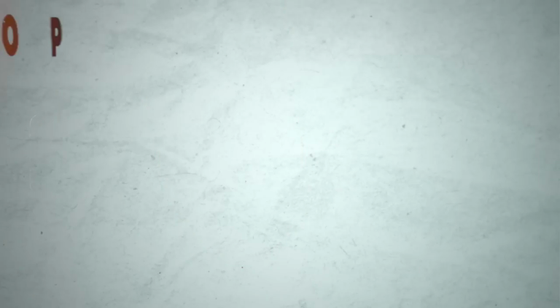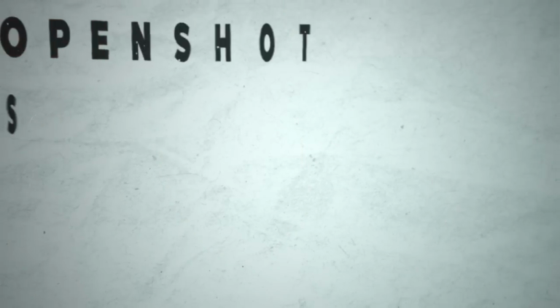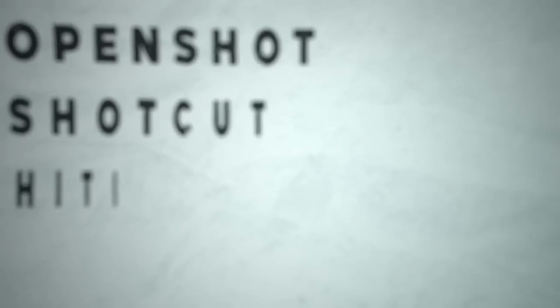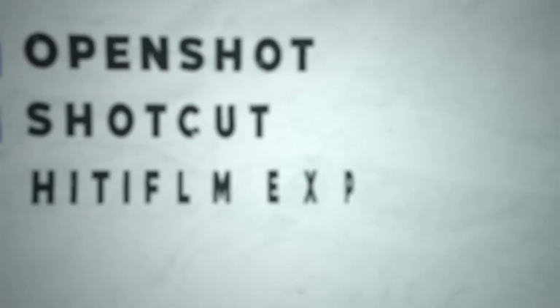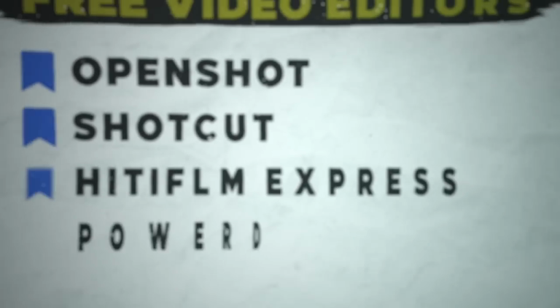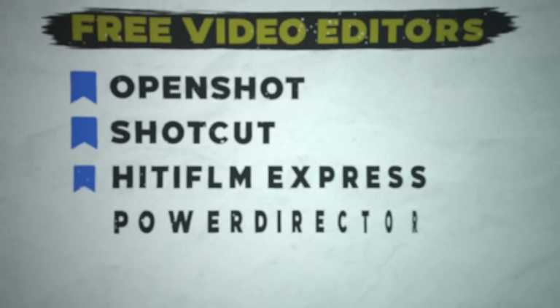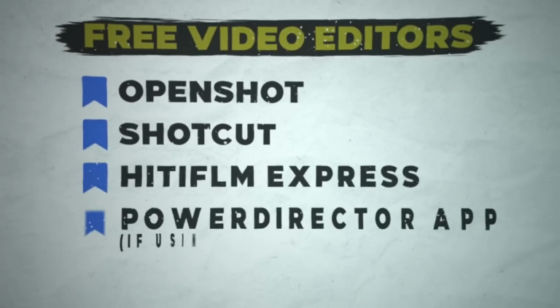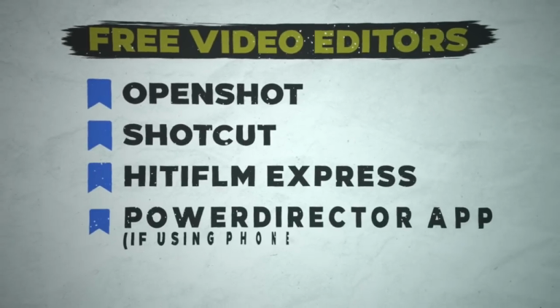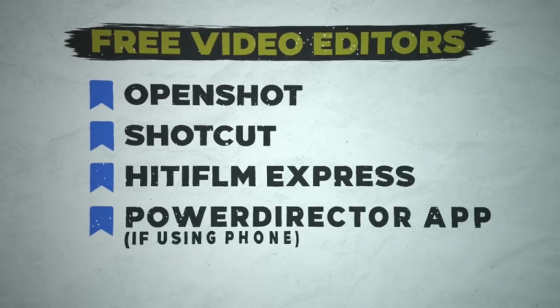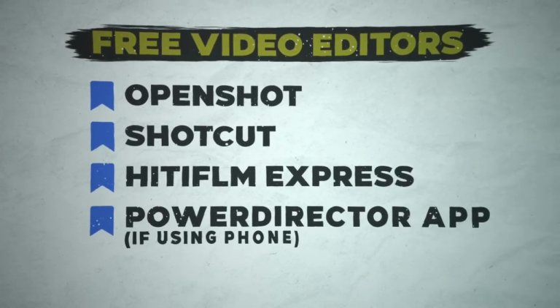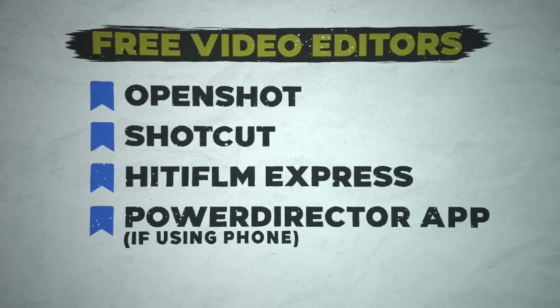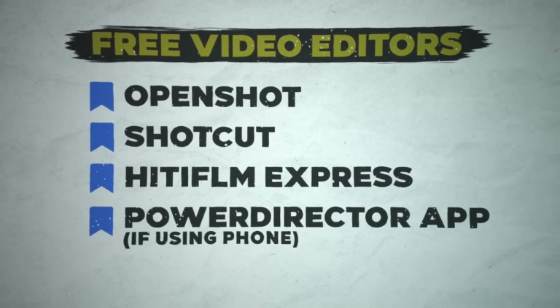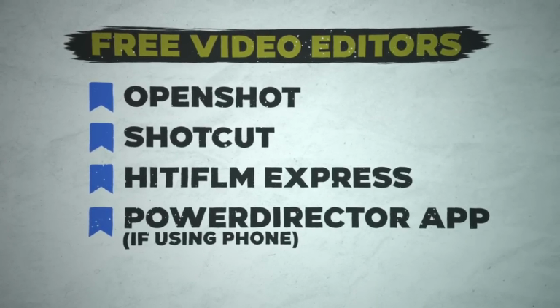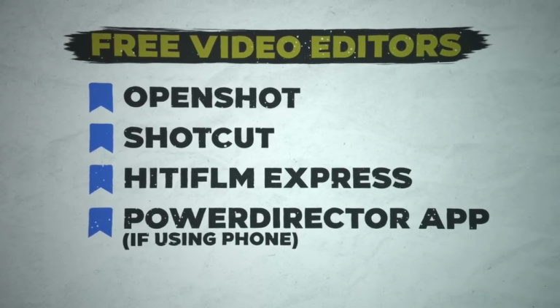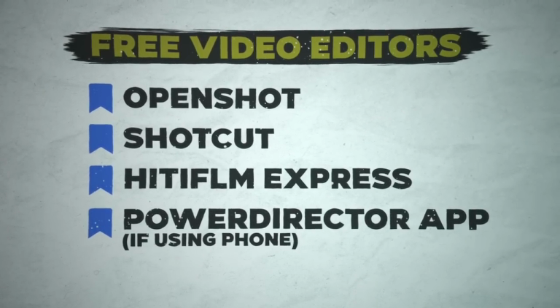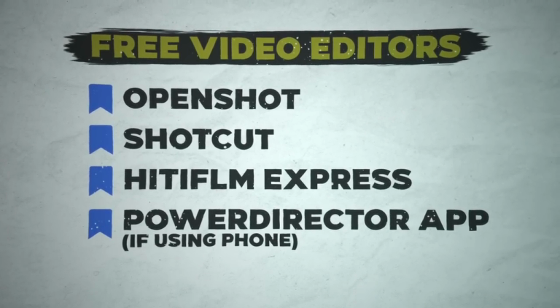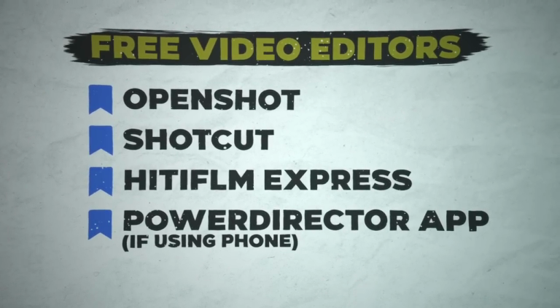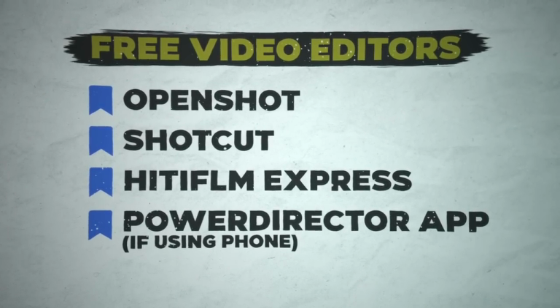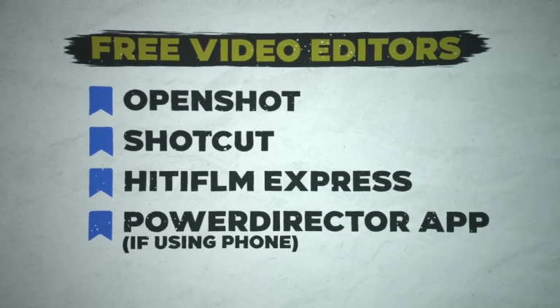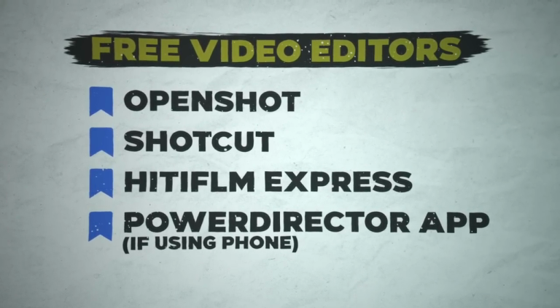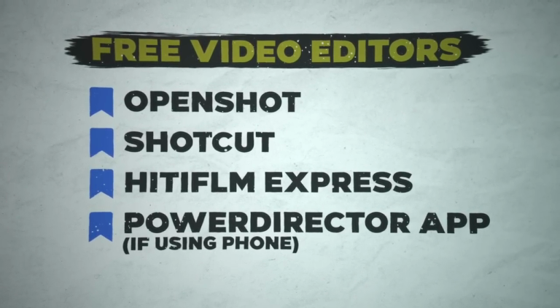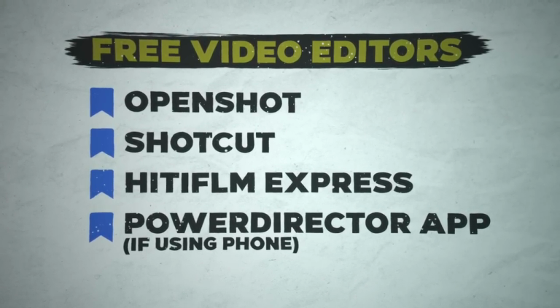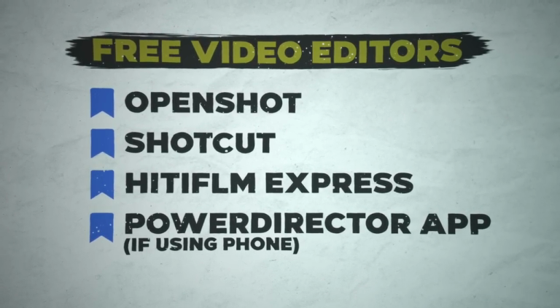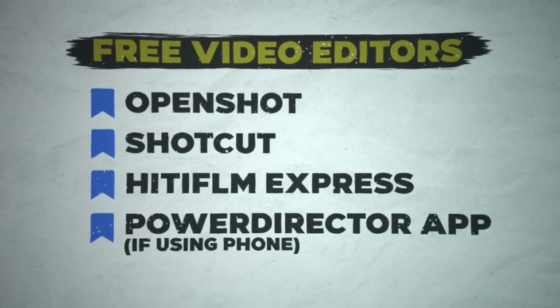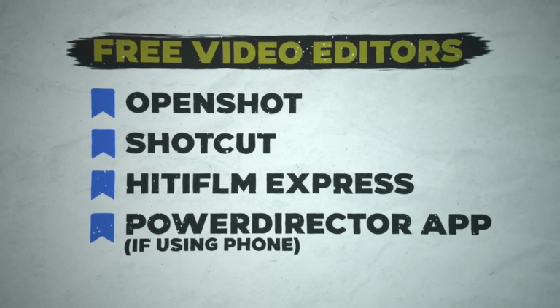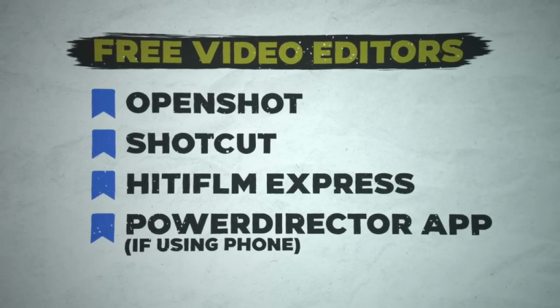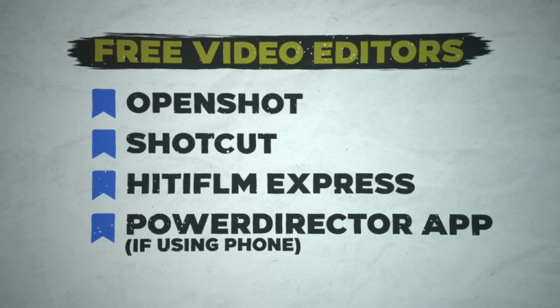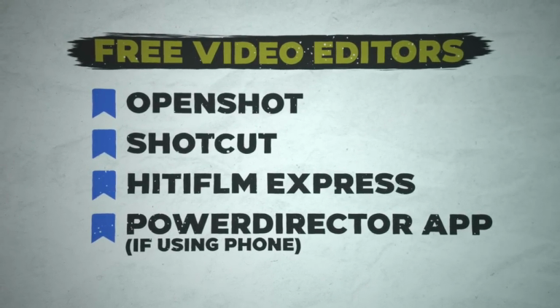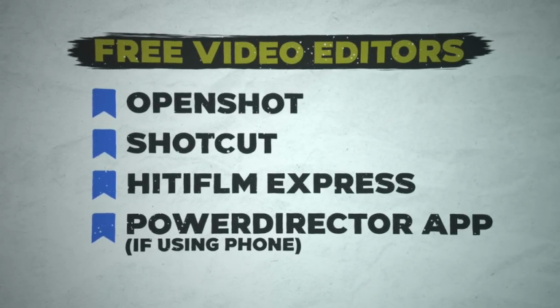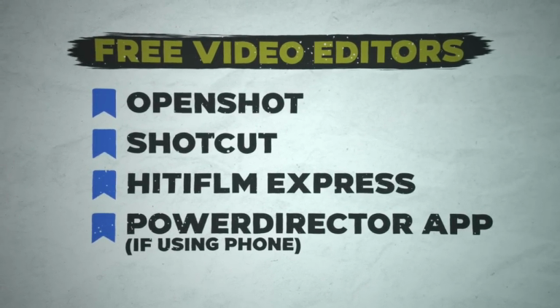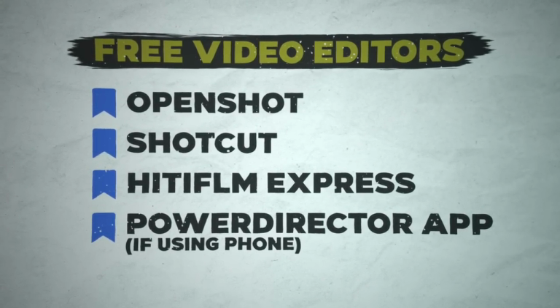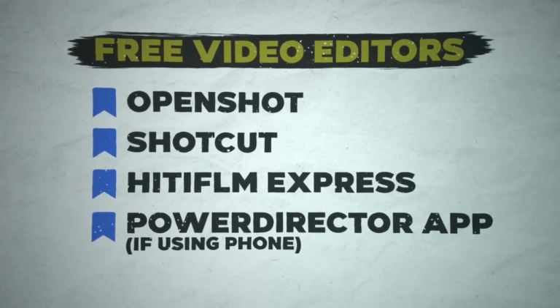If you're looking to edit your videos, here are a bunch of free video editors you can use completely for free.